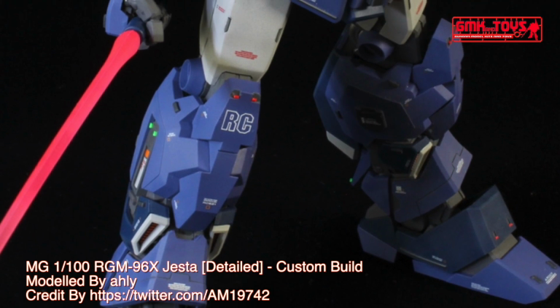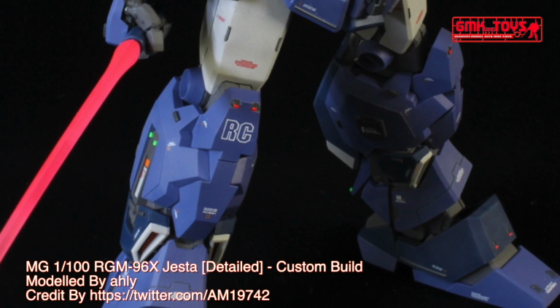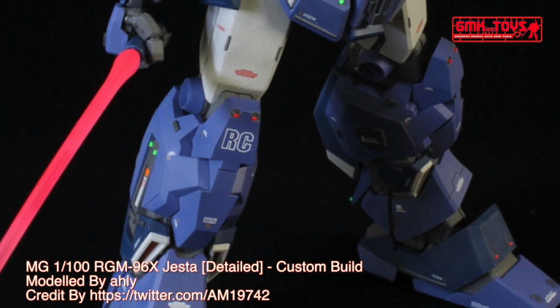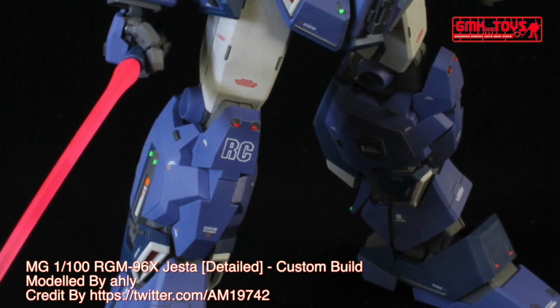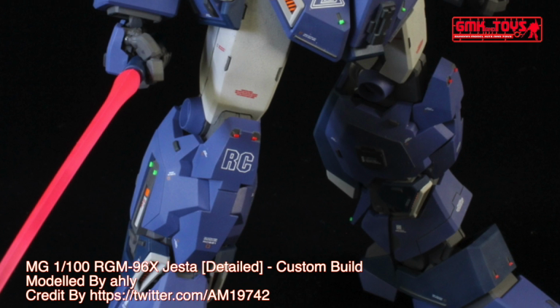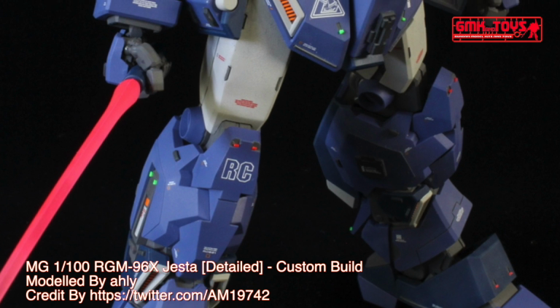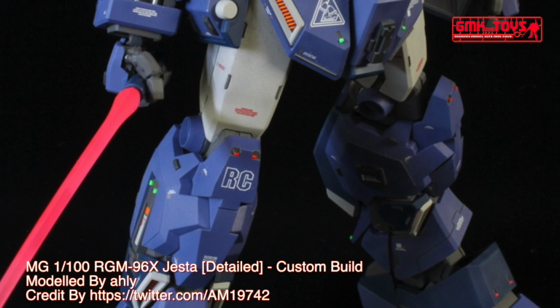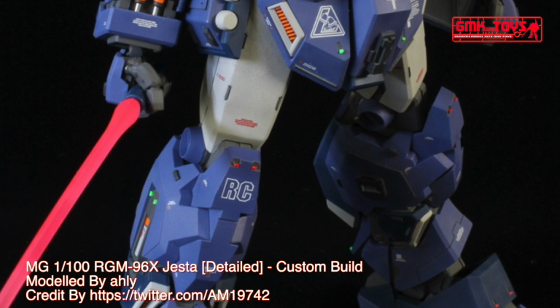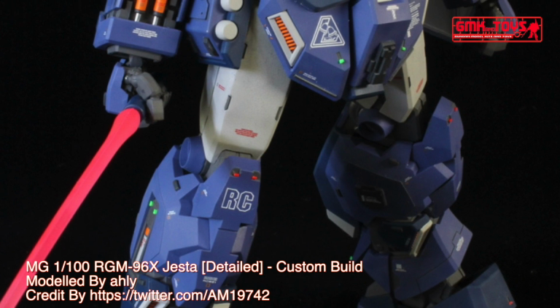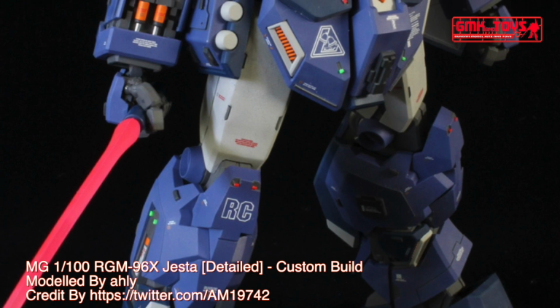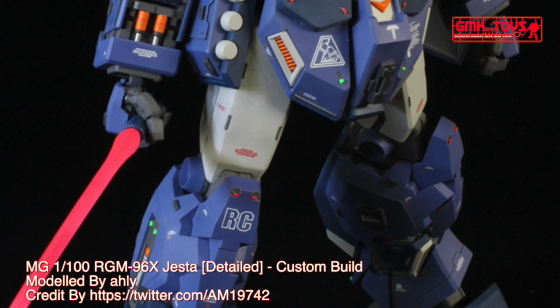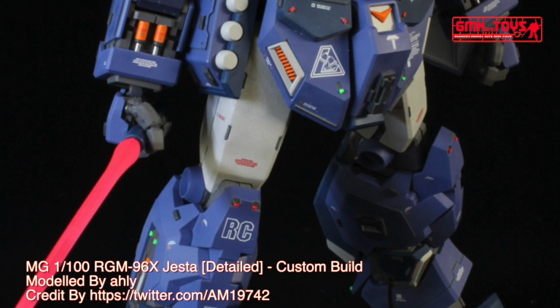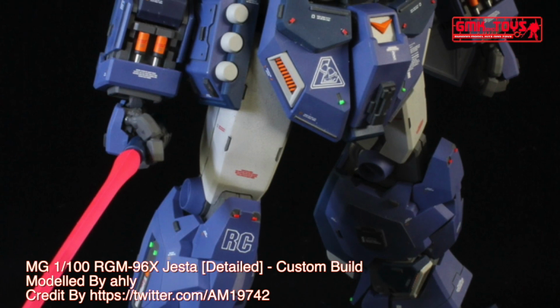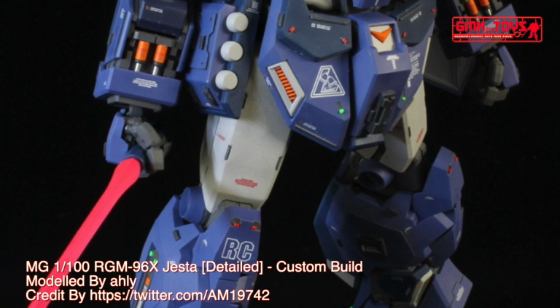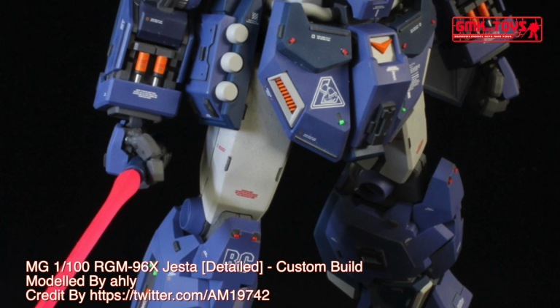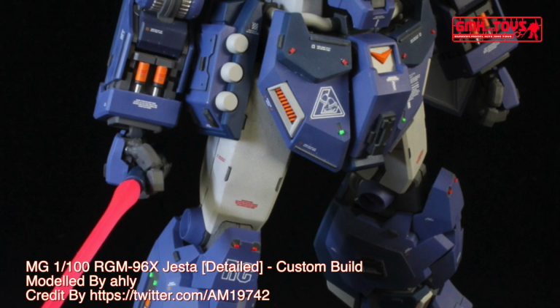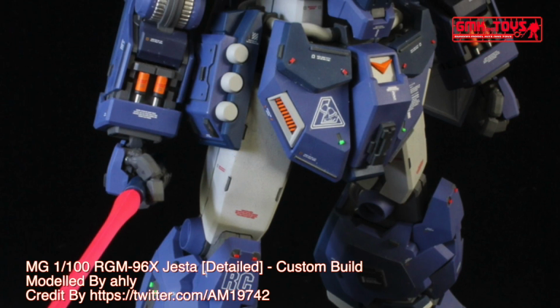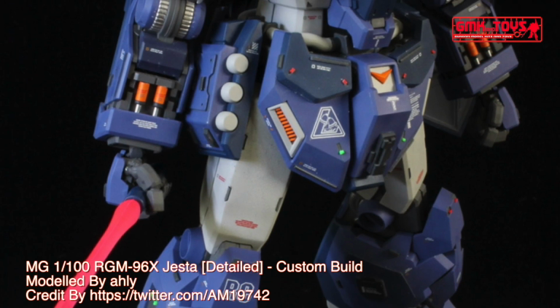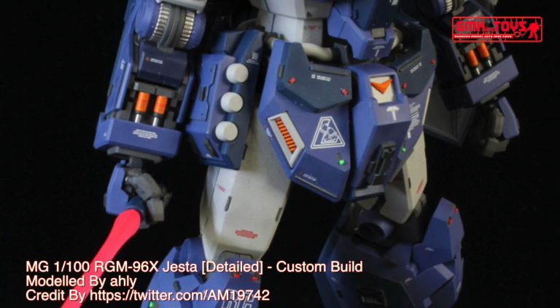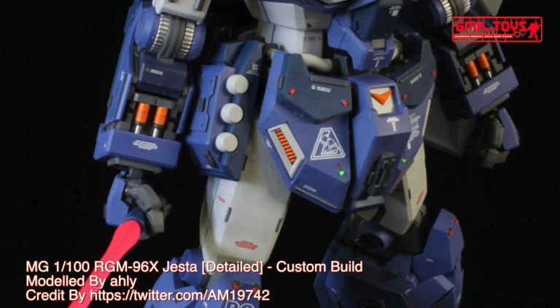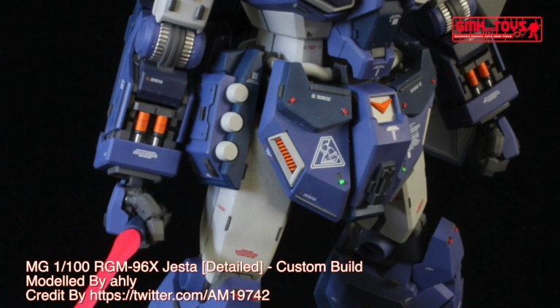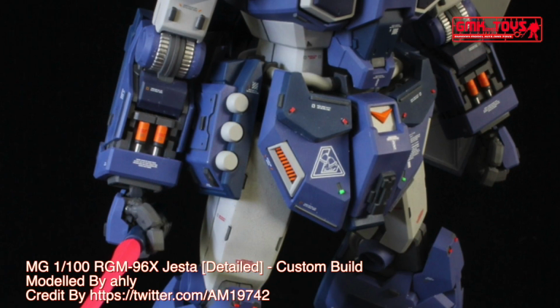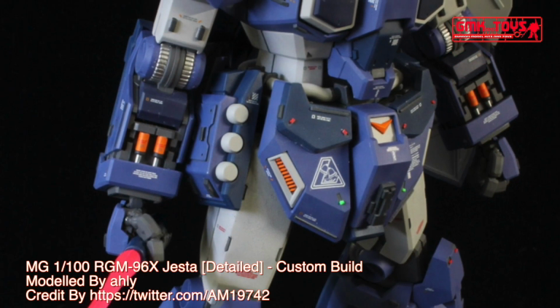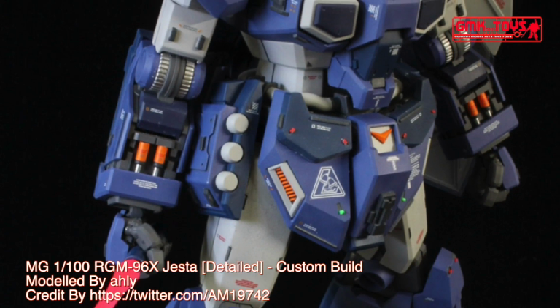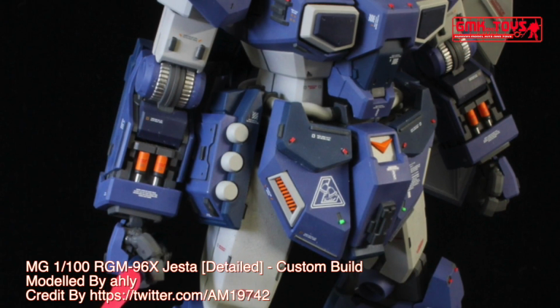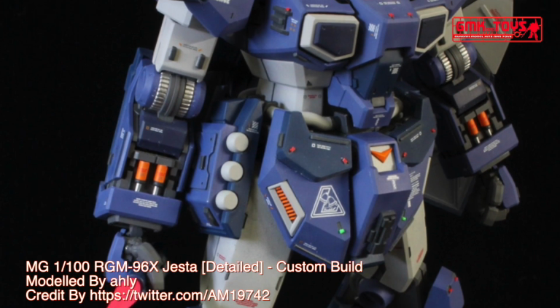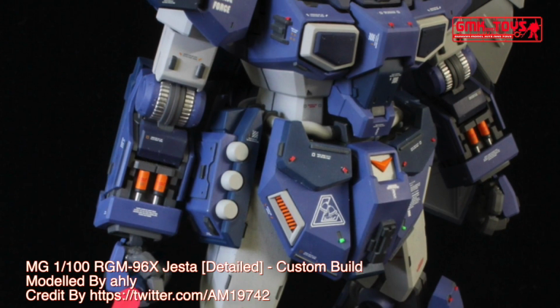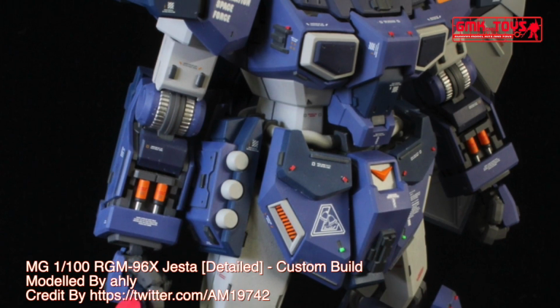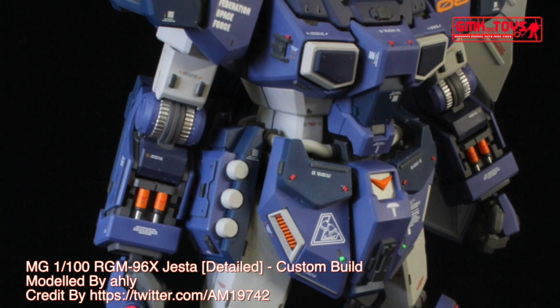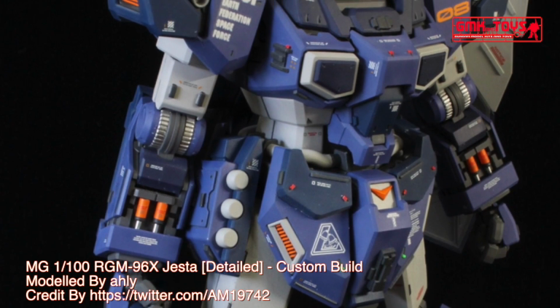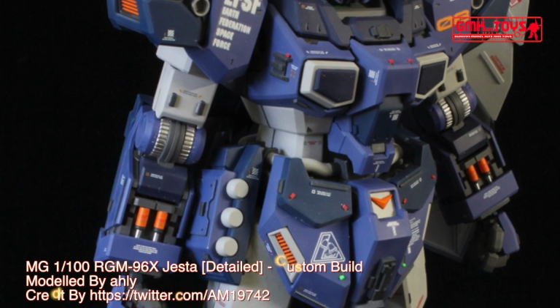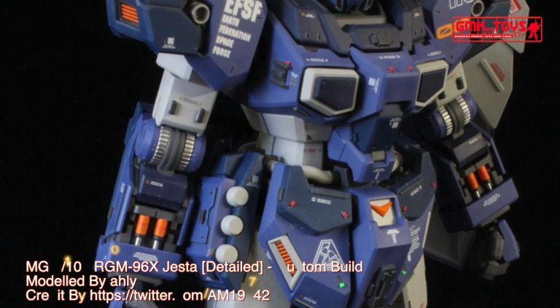Finally, this is the MG 1/100 RGM-96X Jesta Detailed, custom build by Ali.